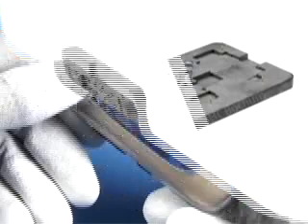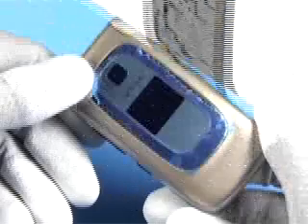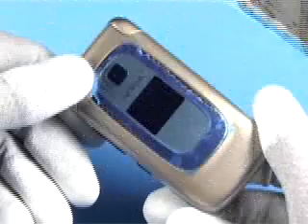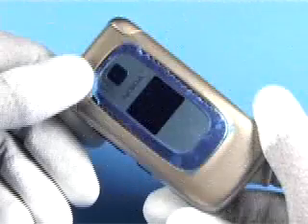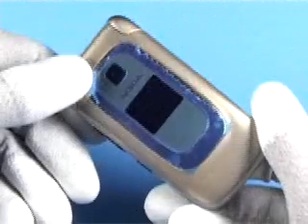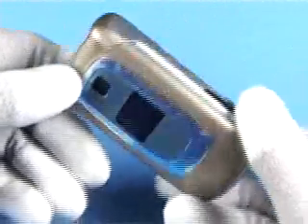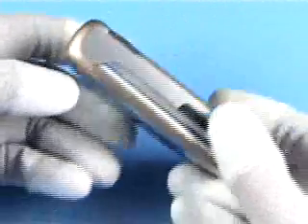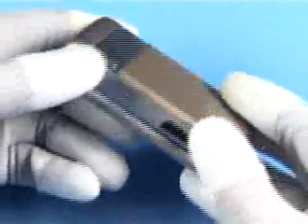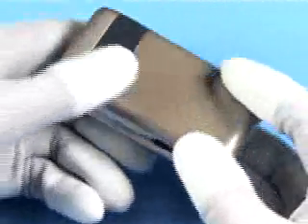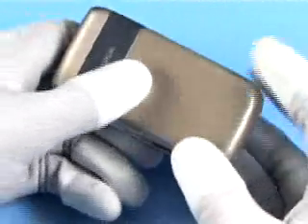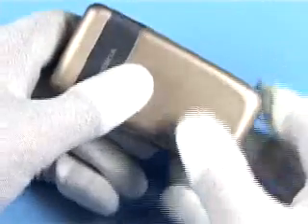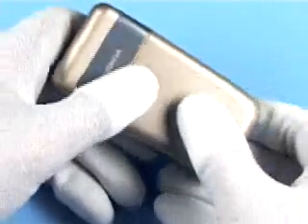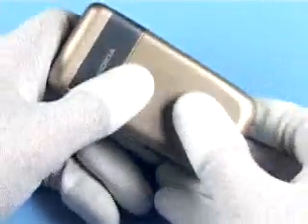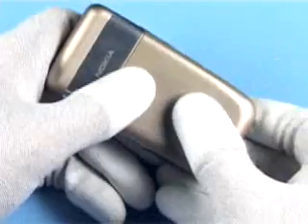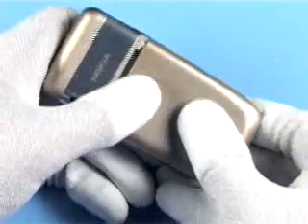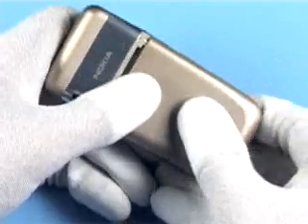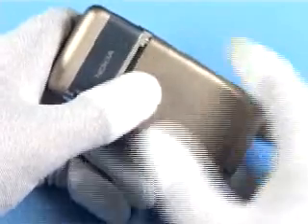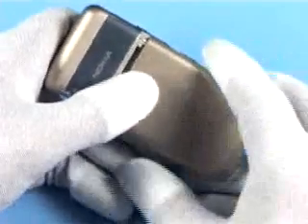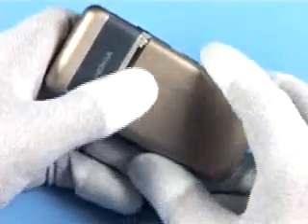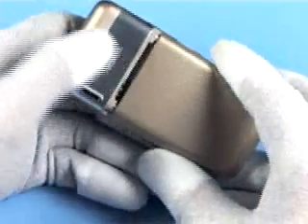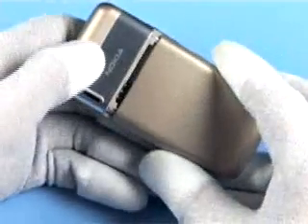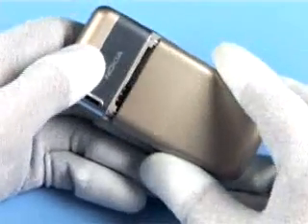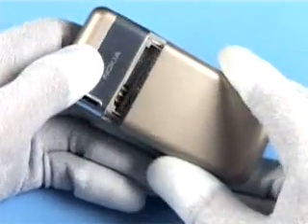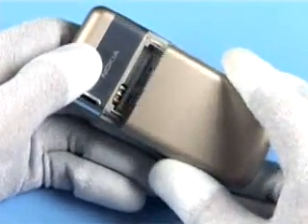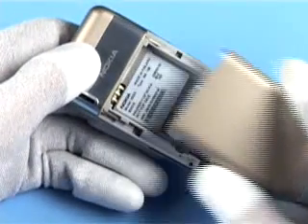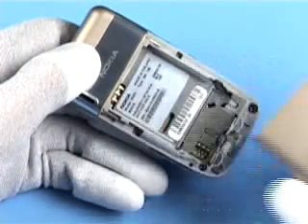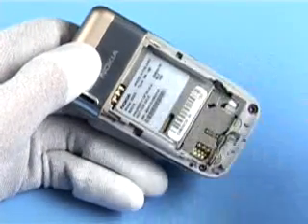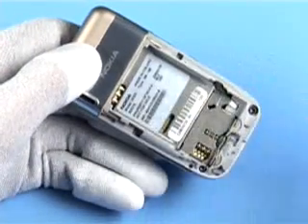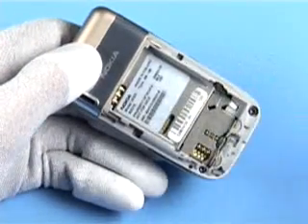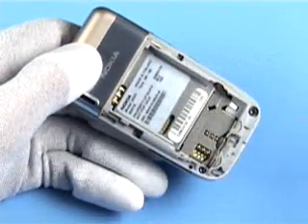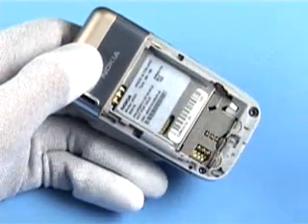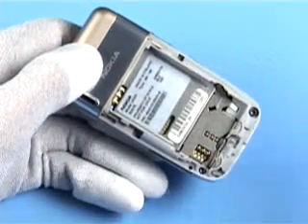Always cover the windows with a protective film. Remove the battery if it is still inserted.